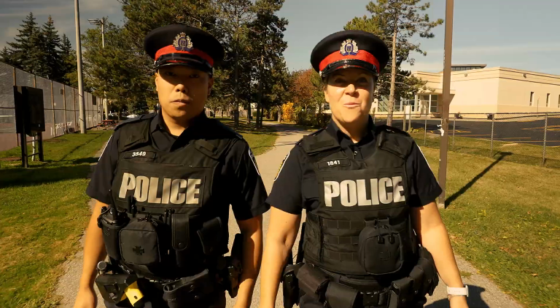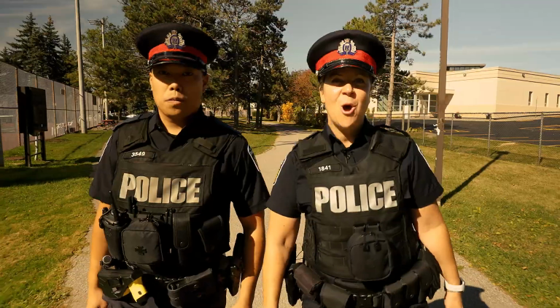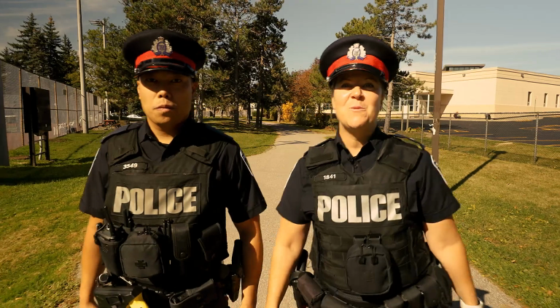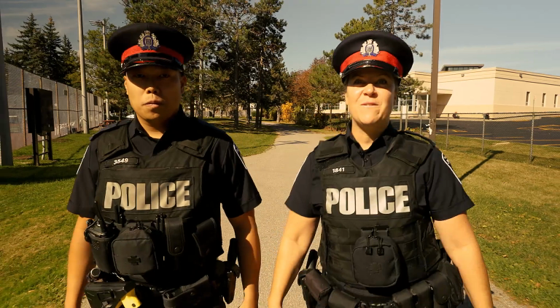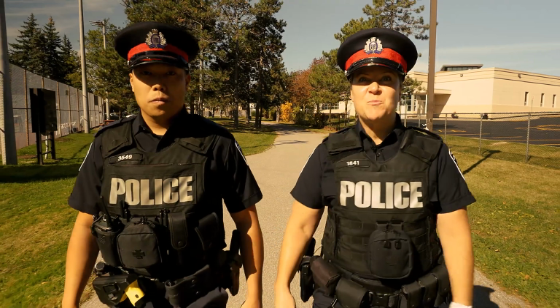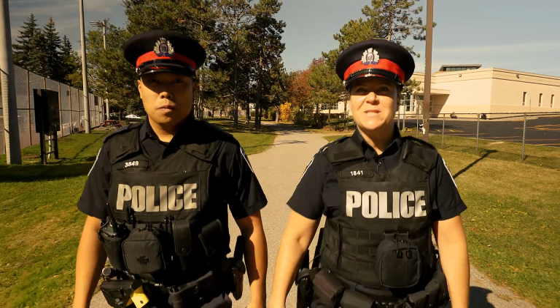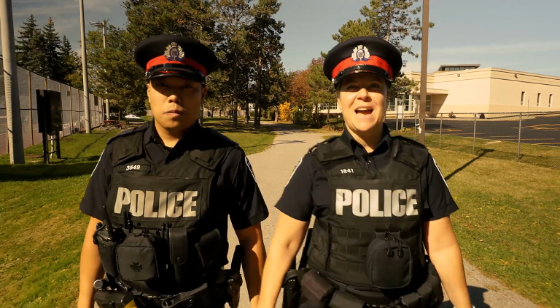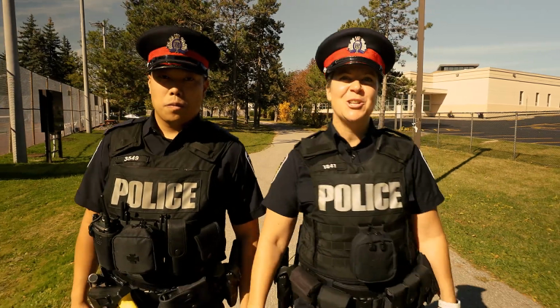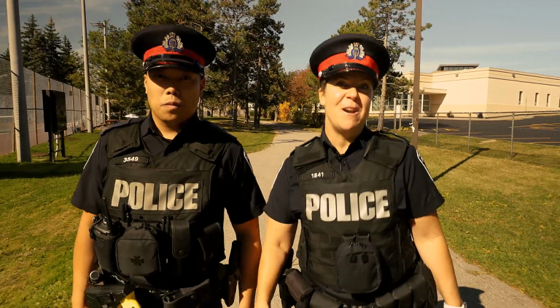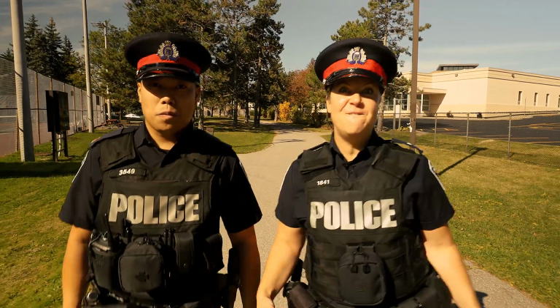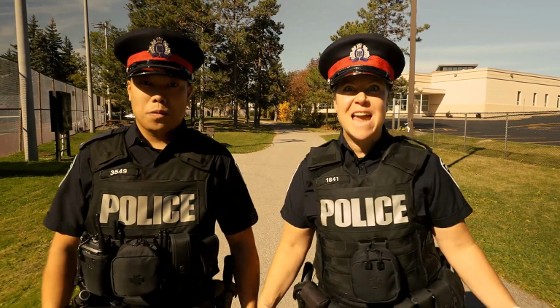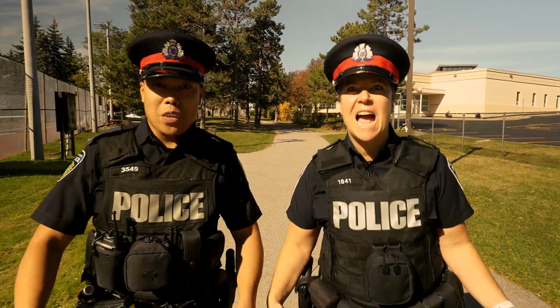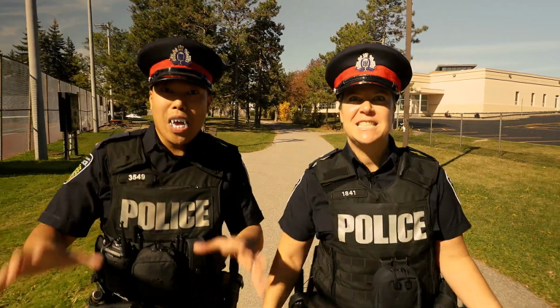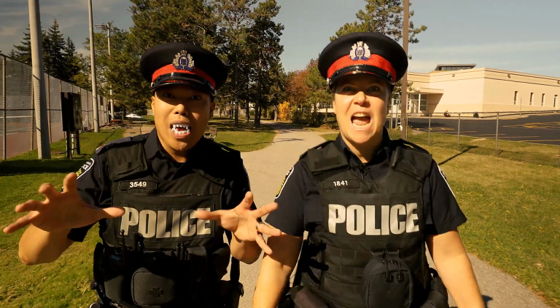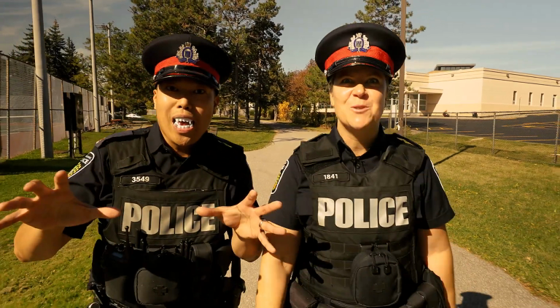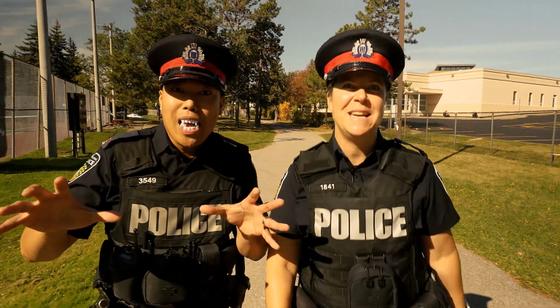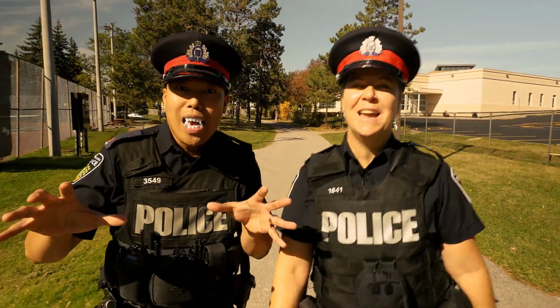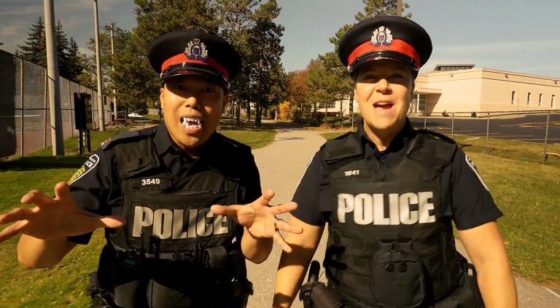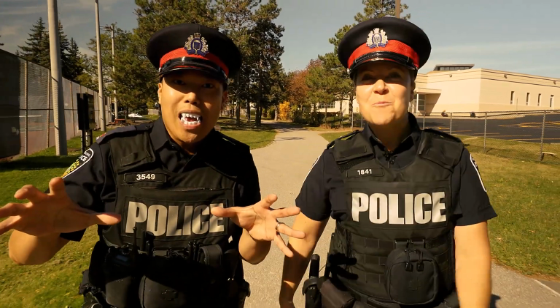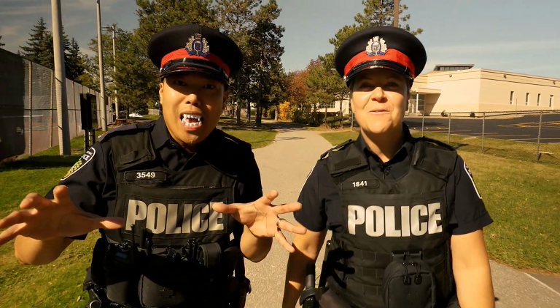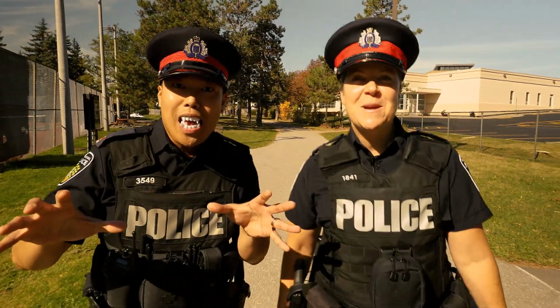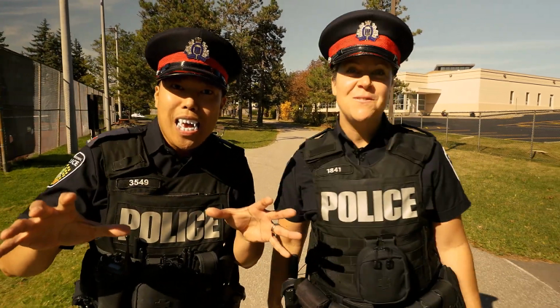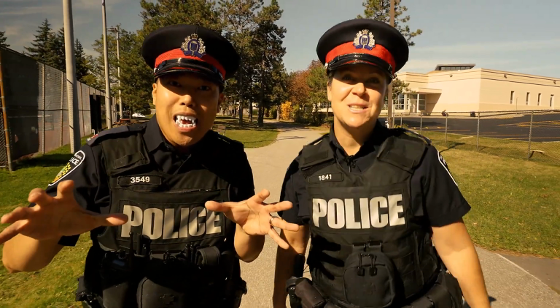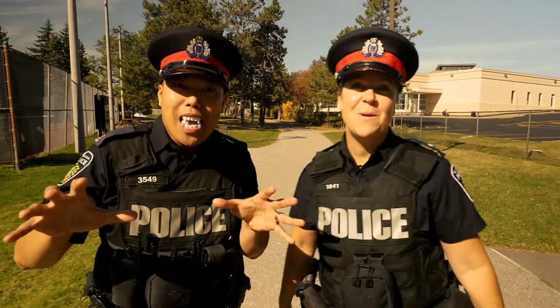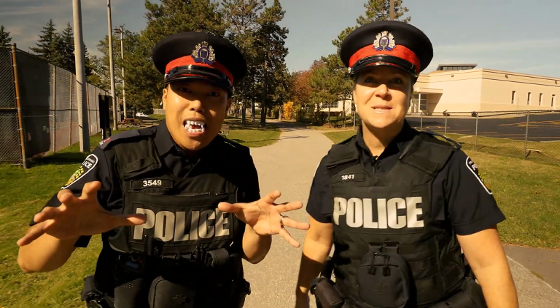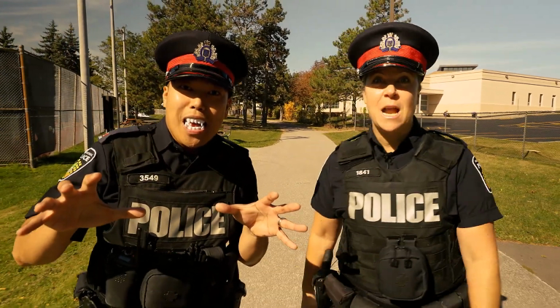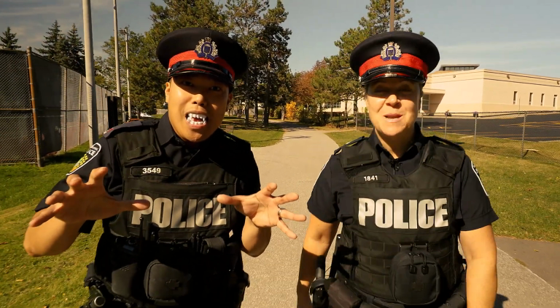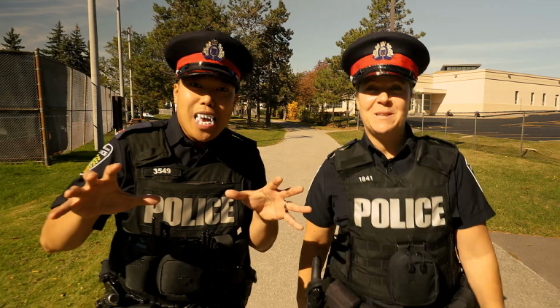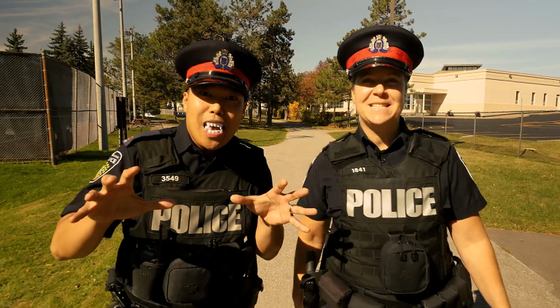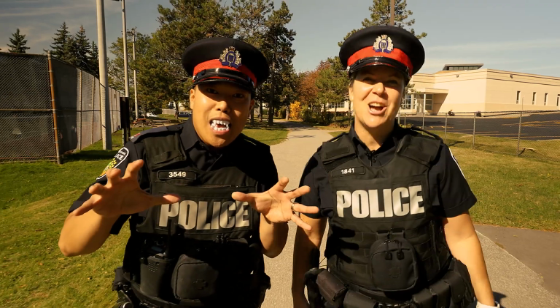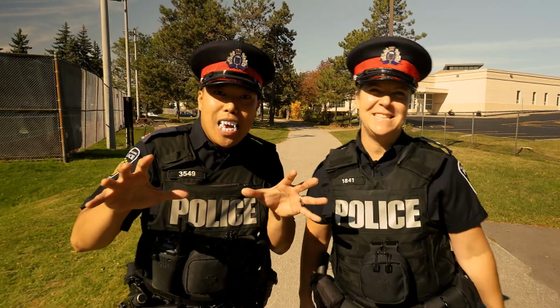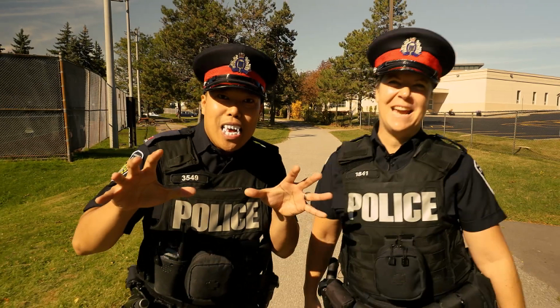We hope you have a spooktacular and bangtastic Halloween. And for more information, visit our website at peelpolice.ca.